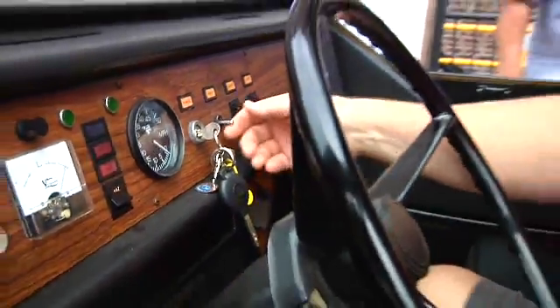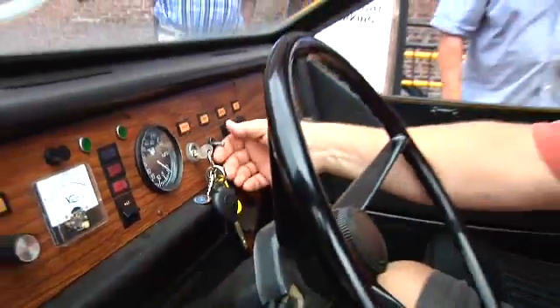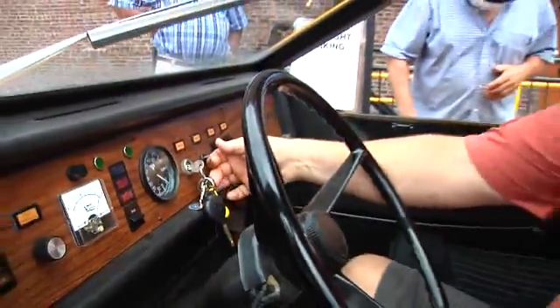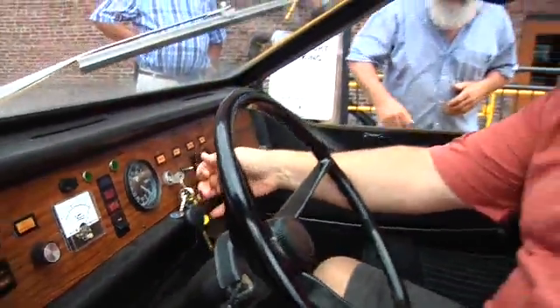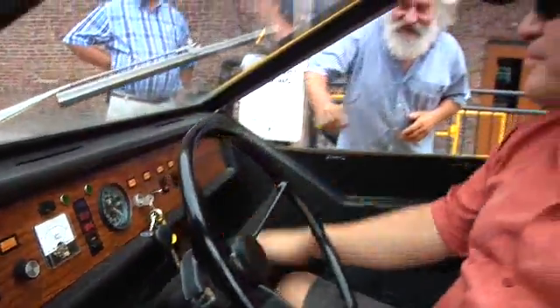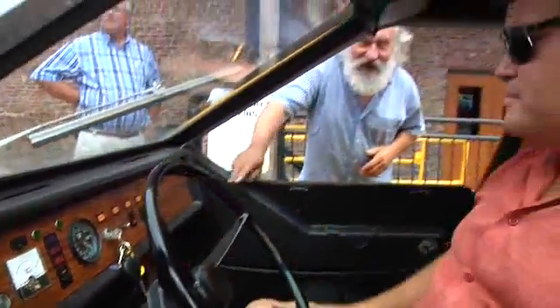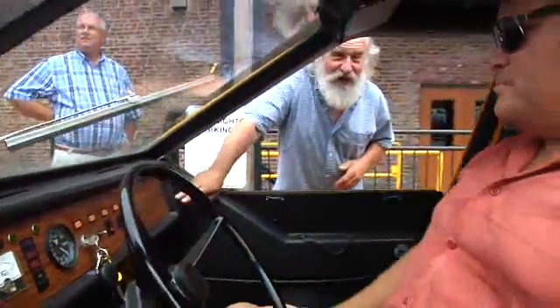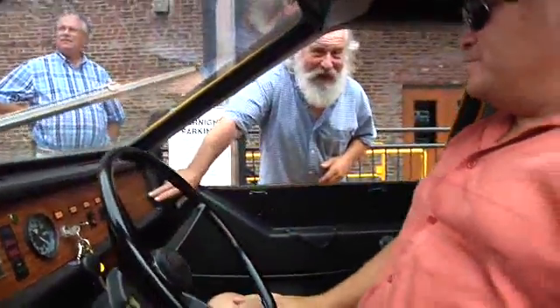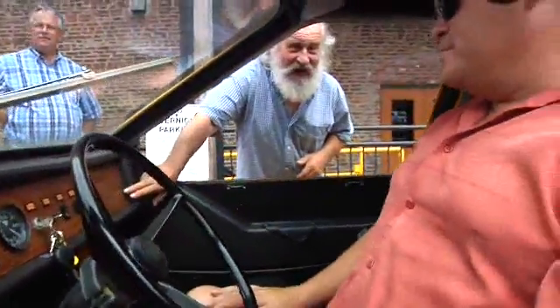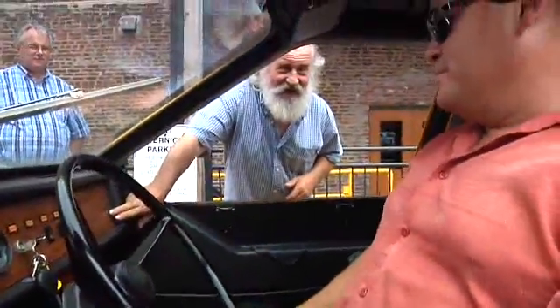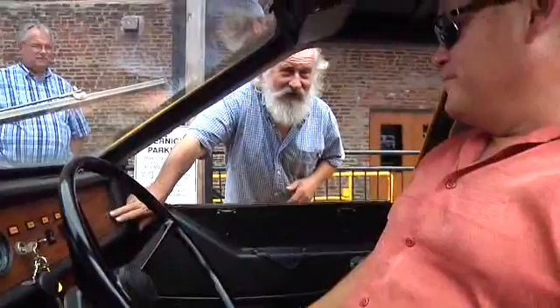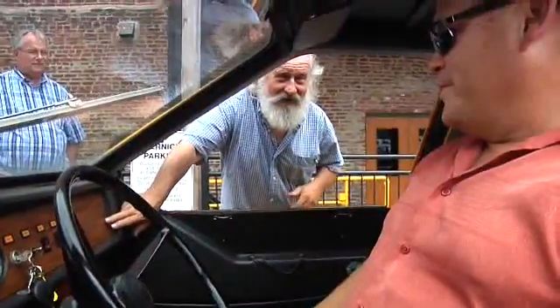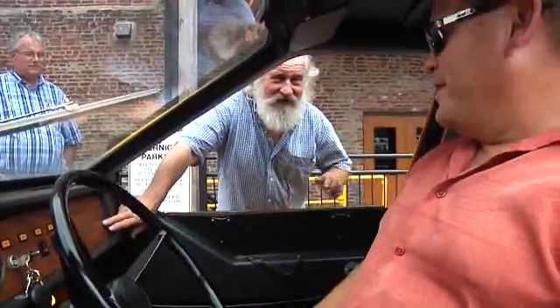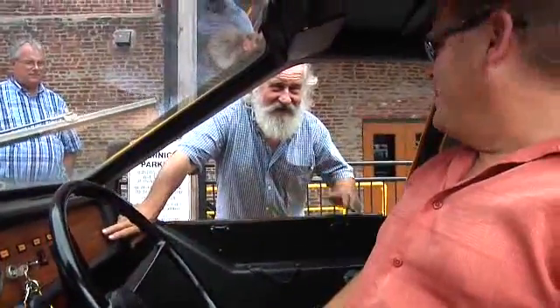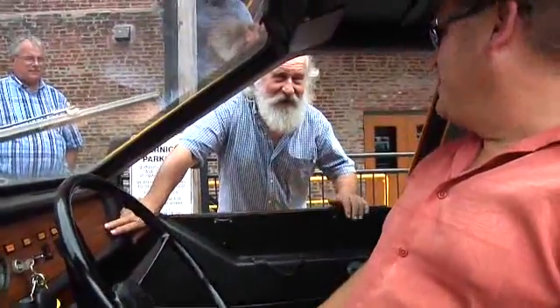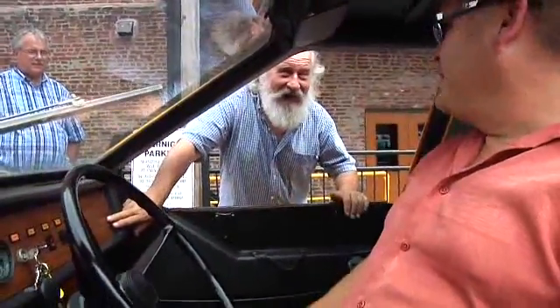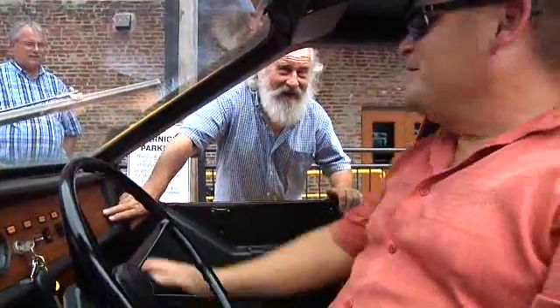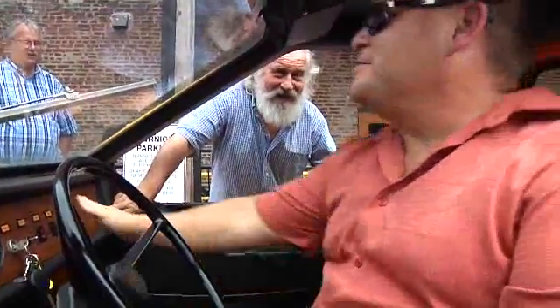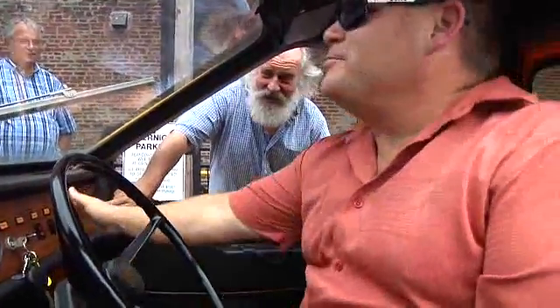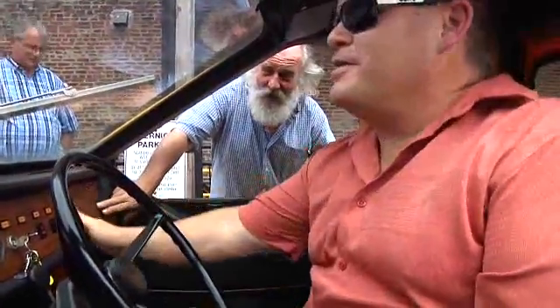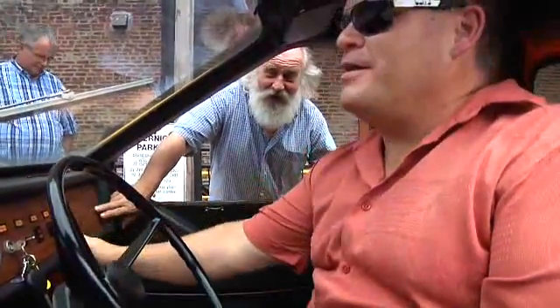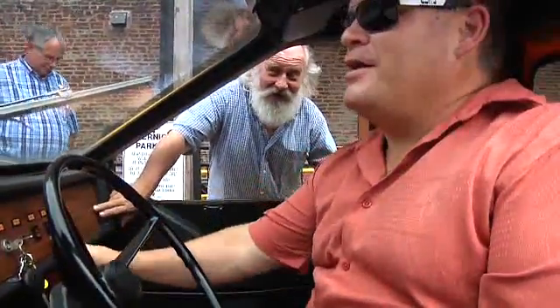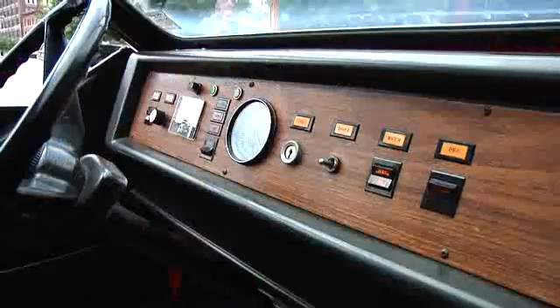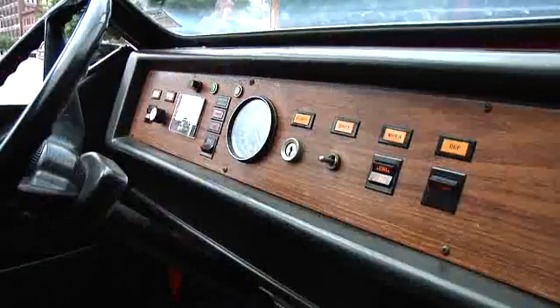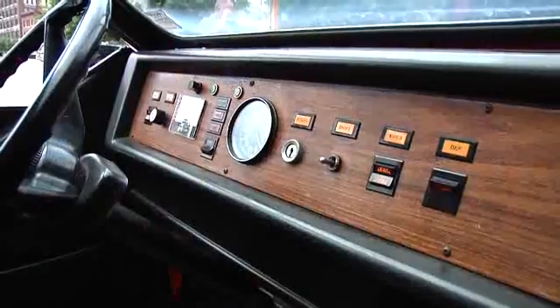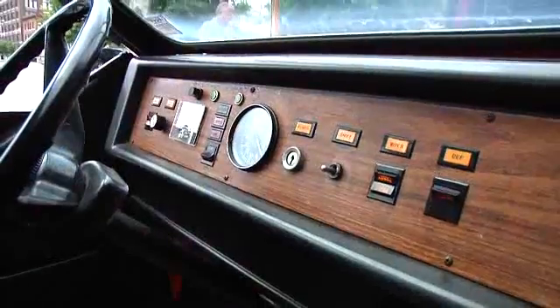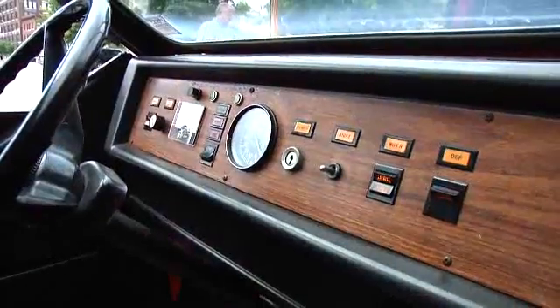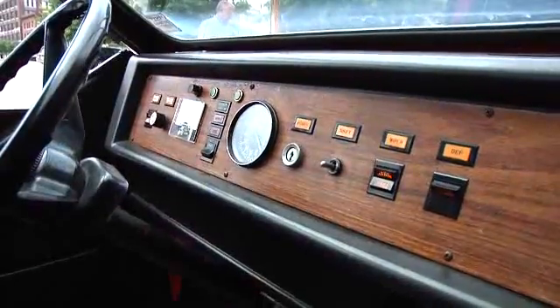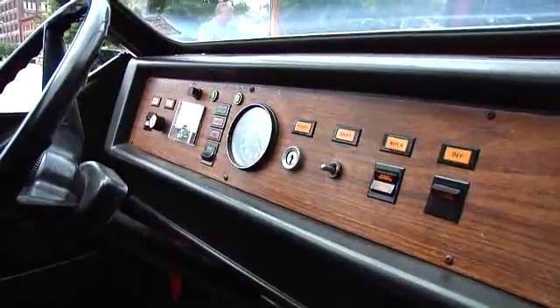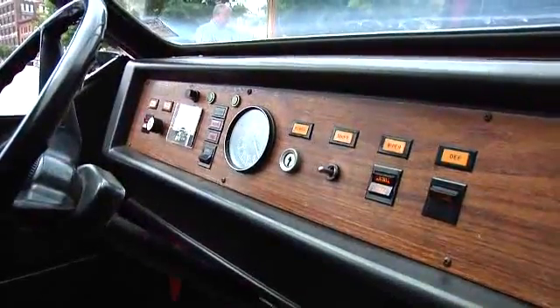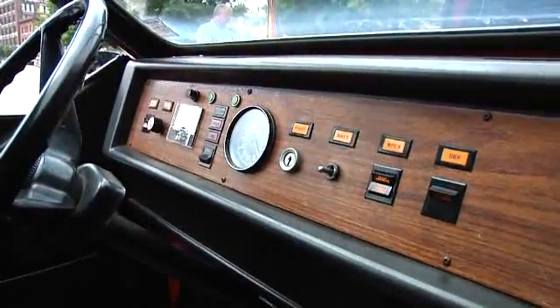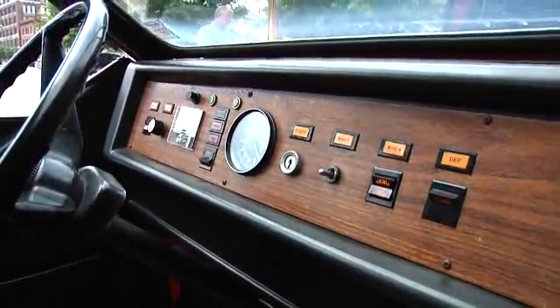And it has the deluxe package — simulated wood grain dash. That was the deluxe package.